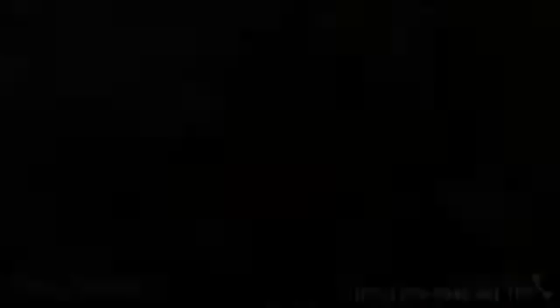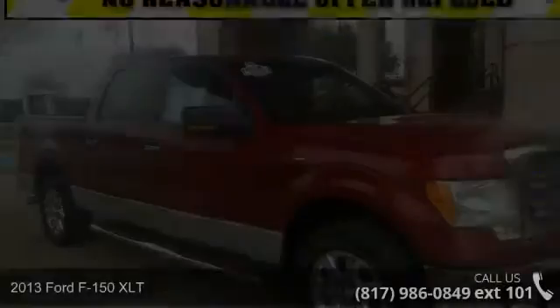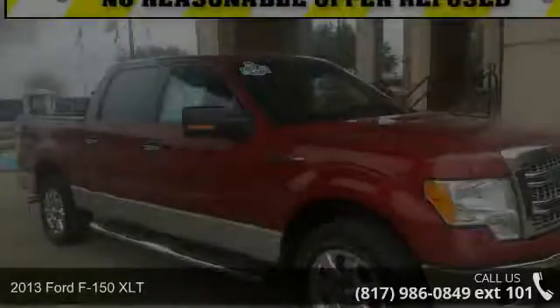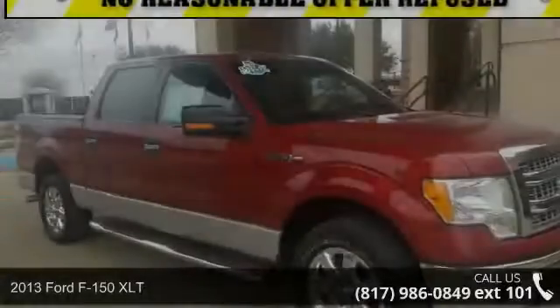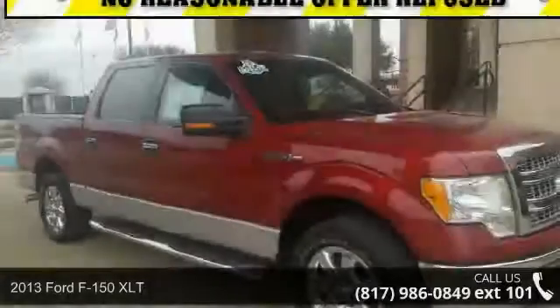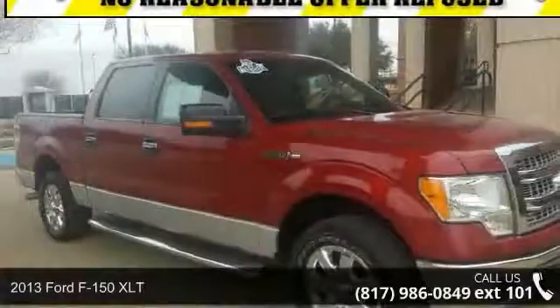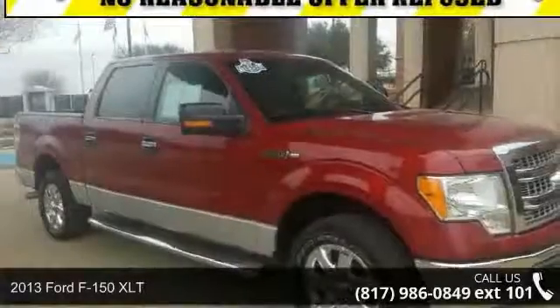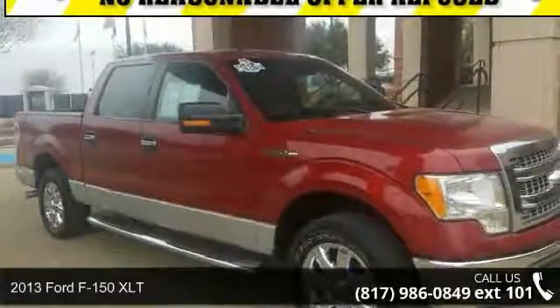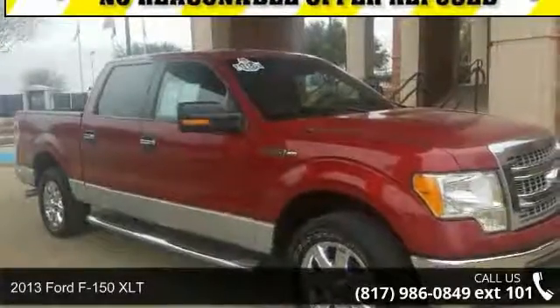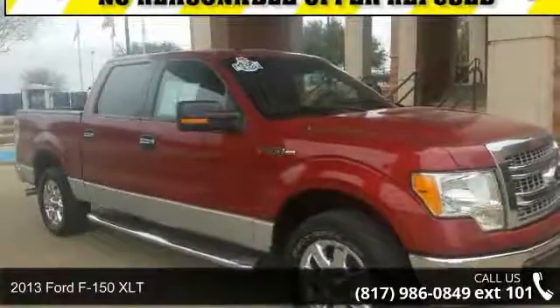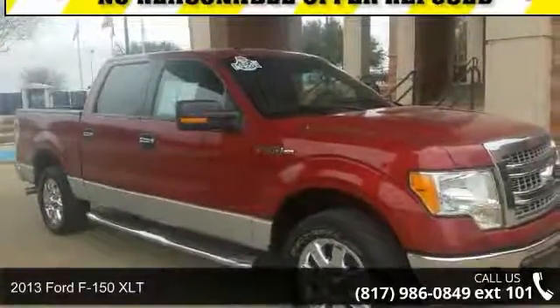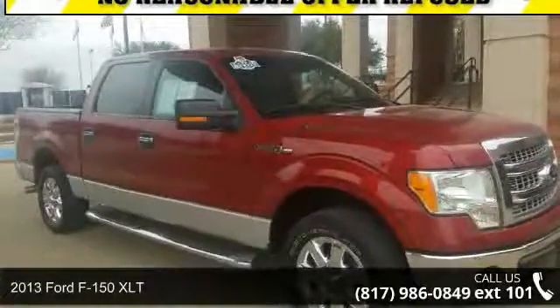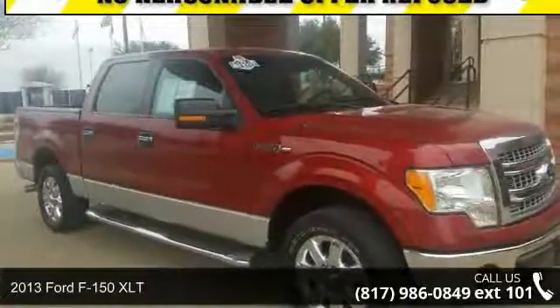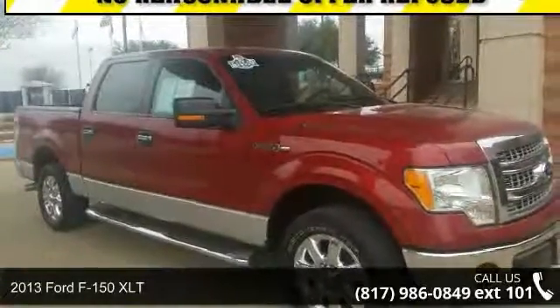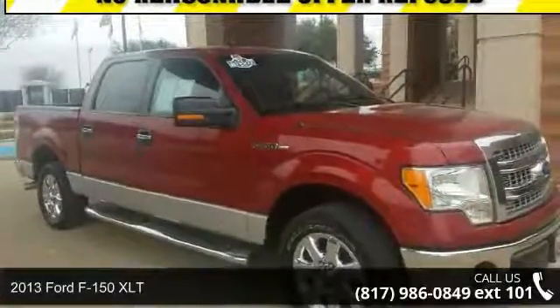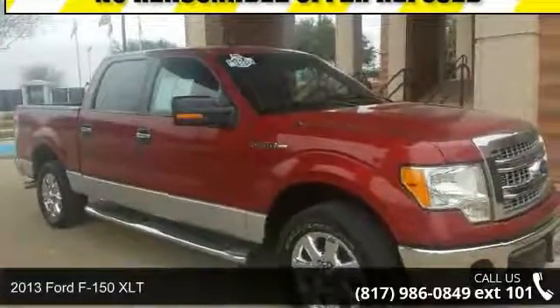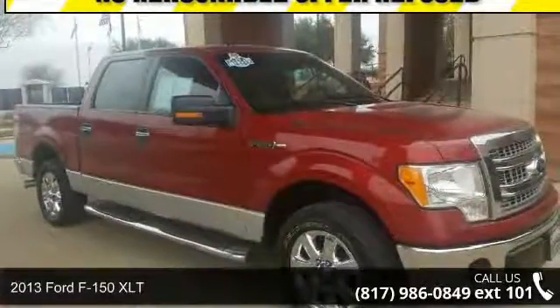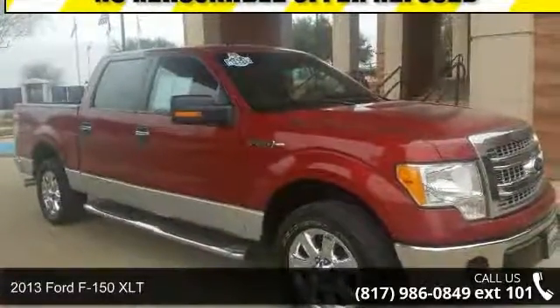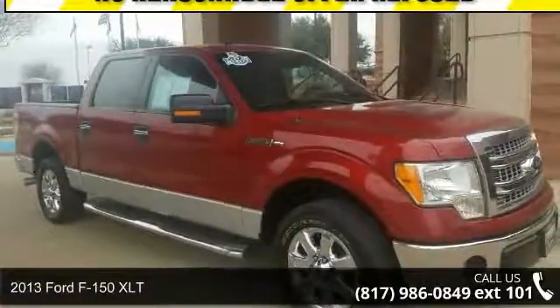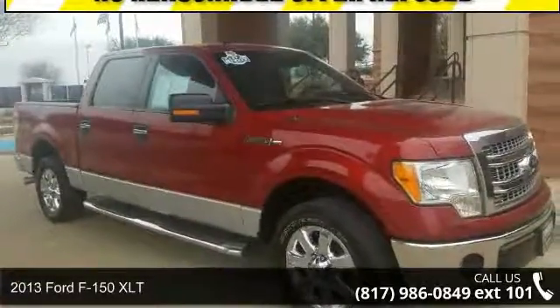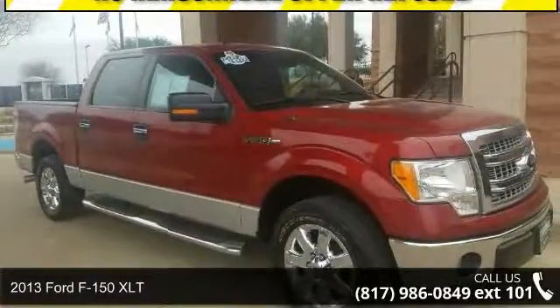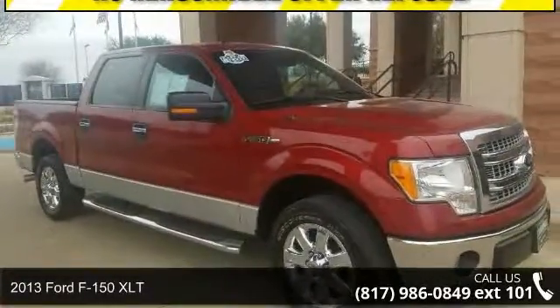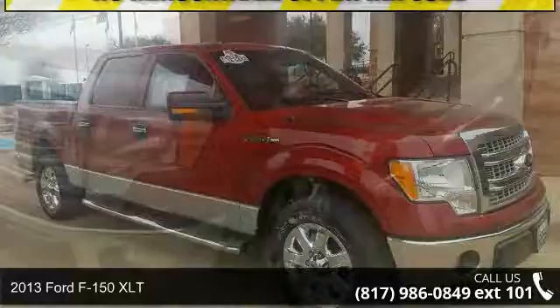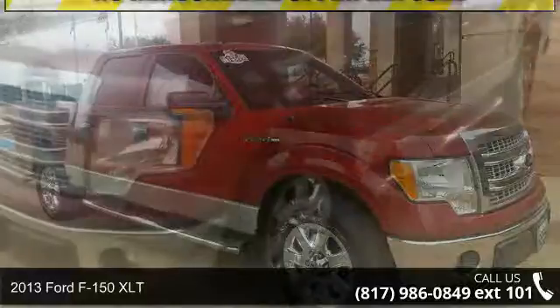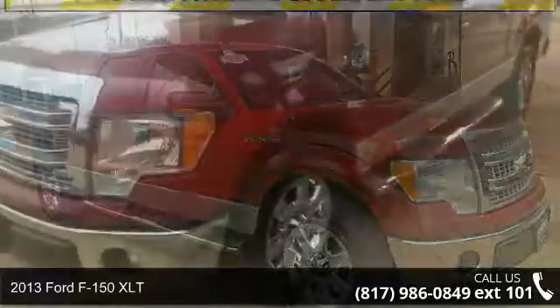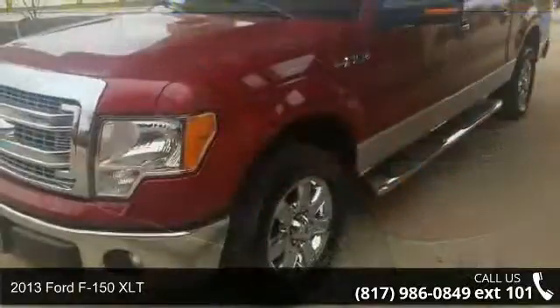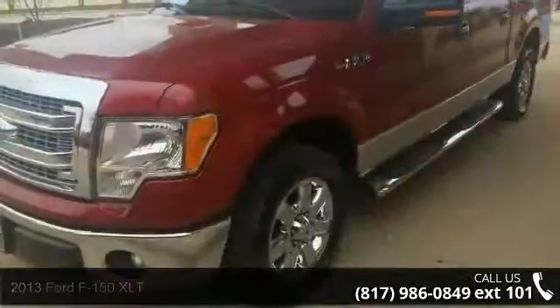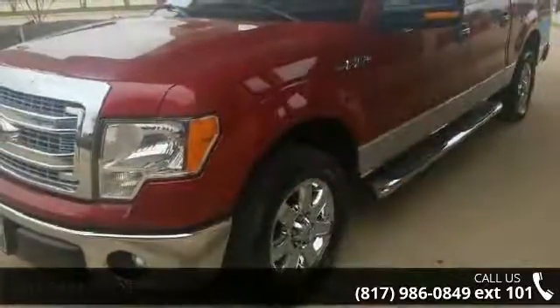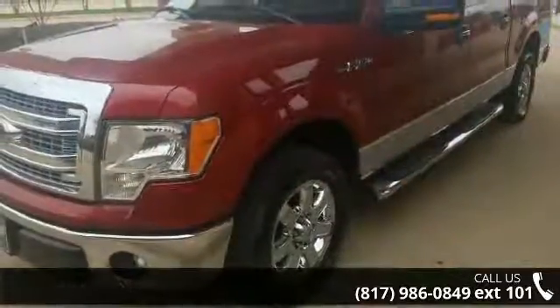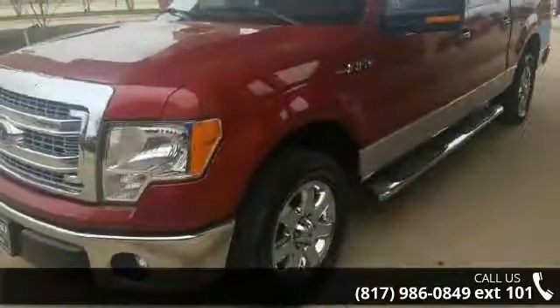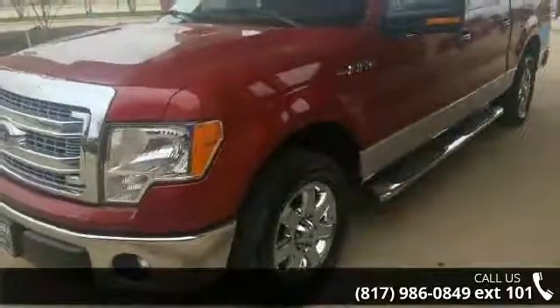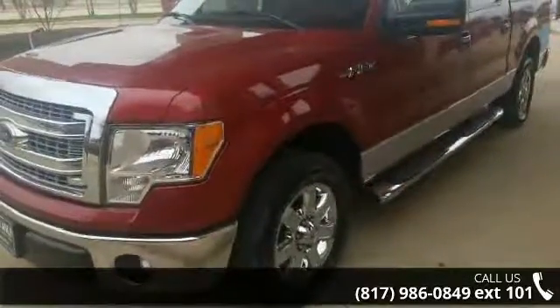Arrive in style with this 2013 Ford F-150 XLT. This may be the set of wheels you've been looking for.